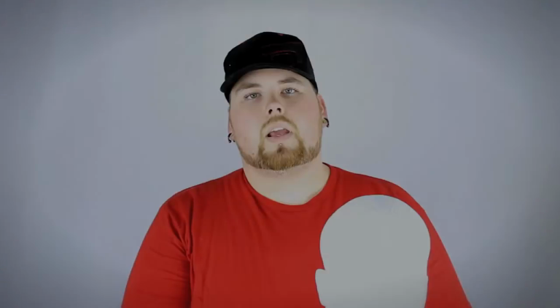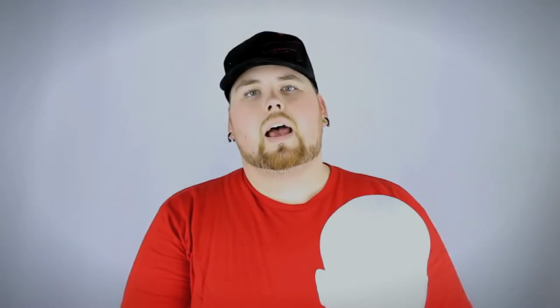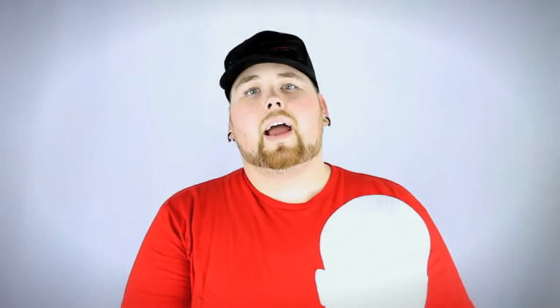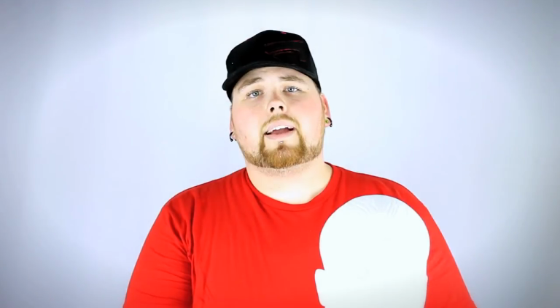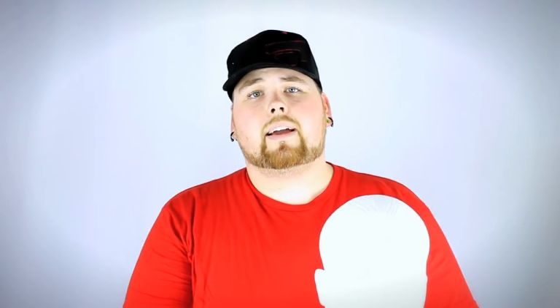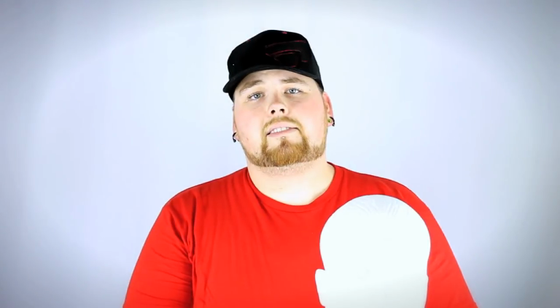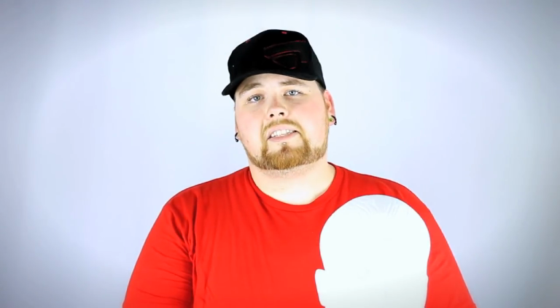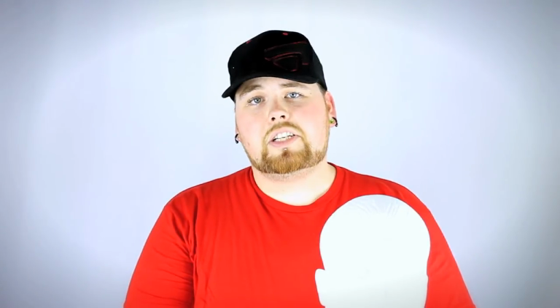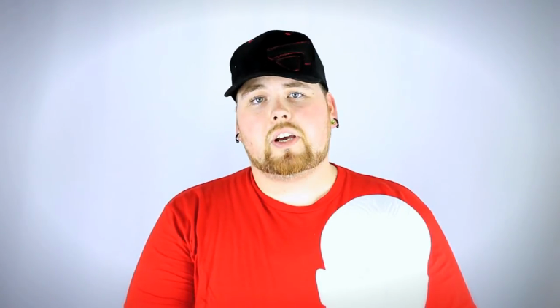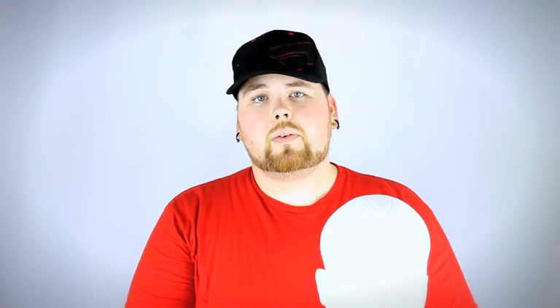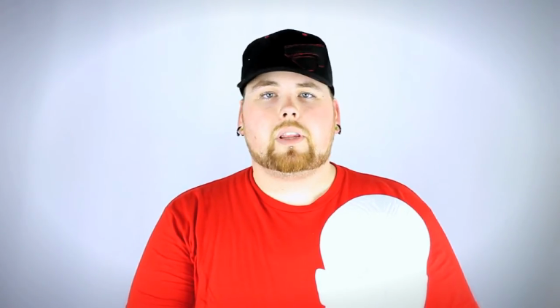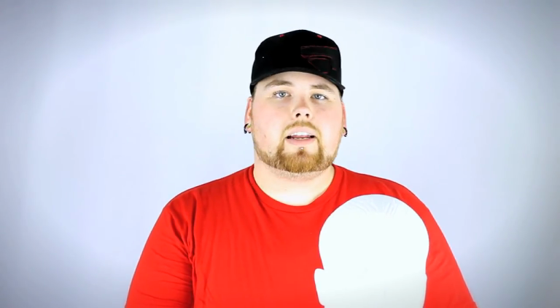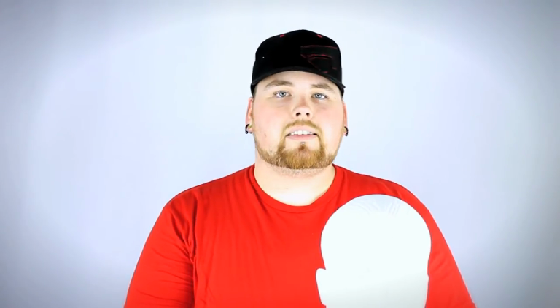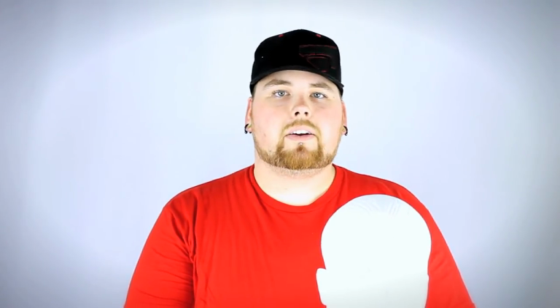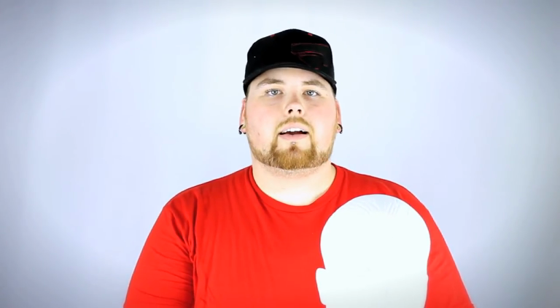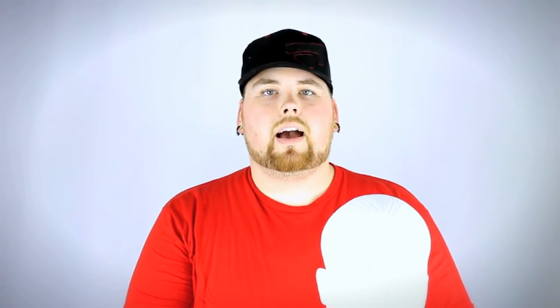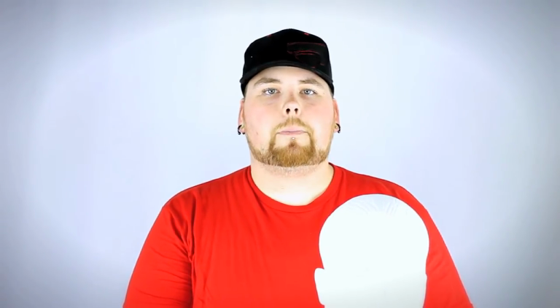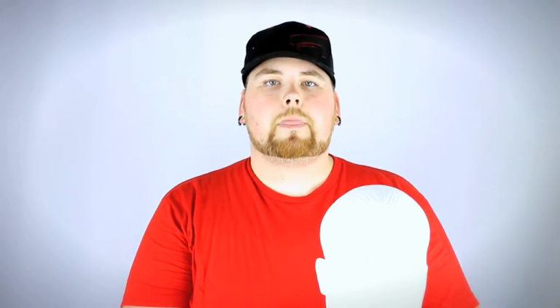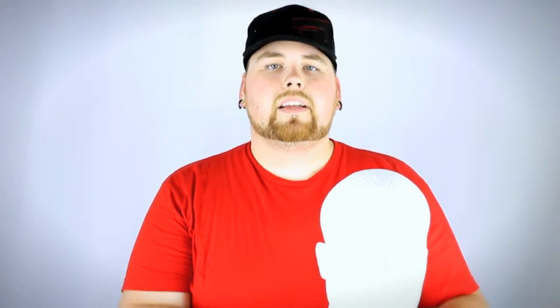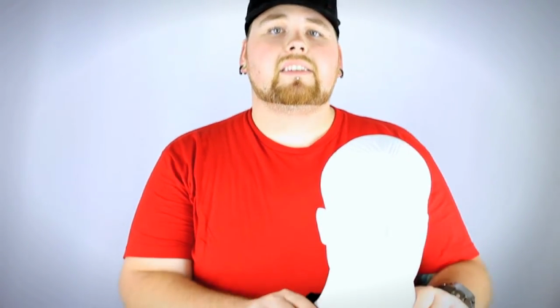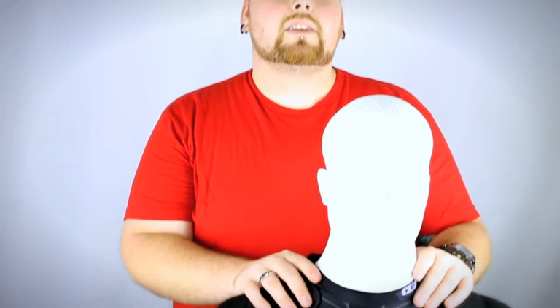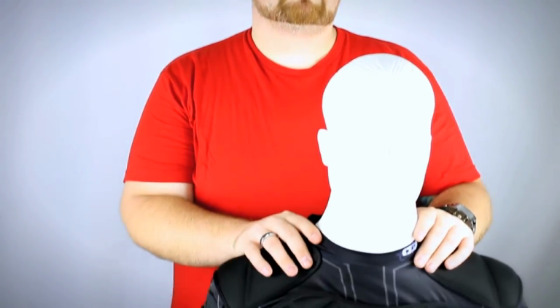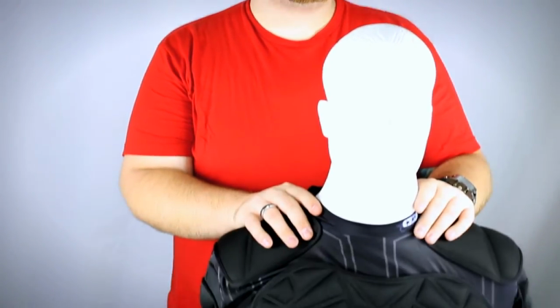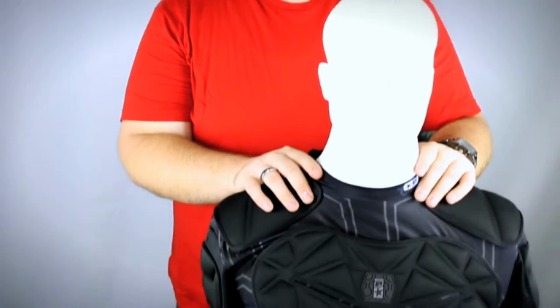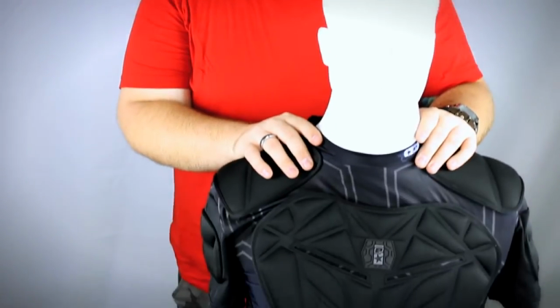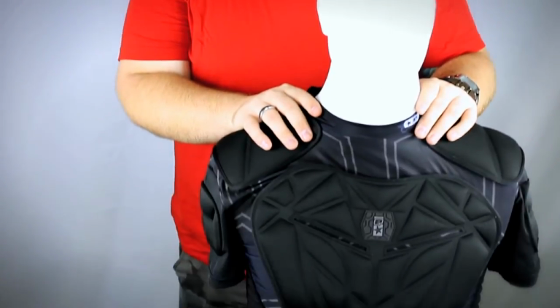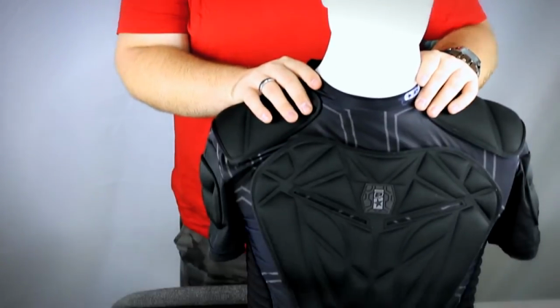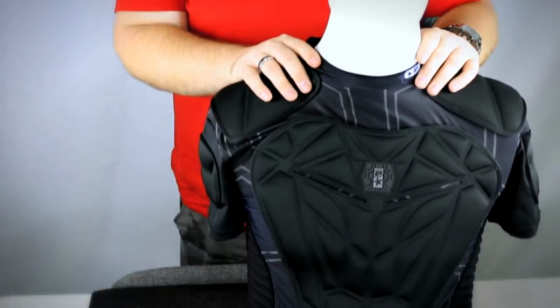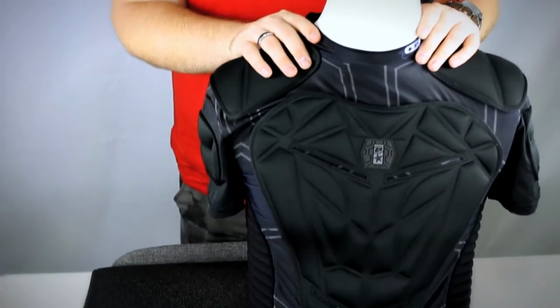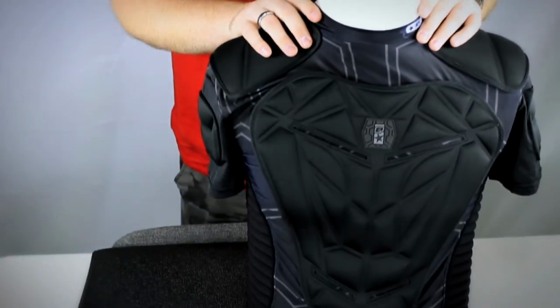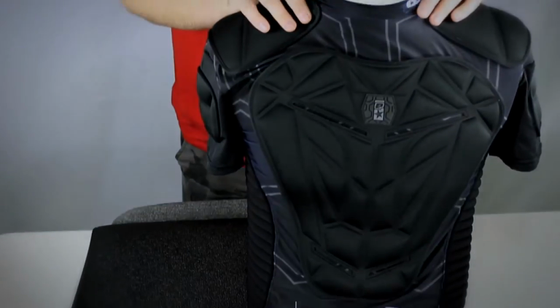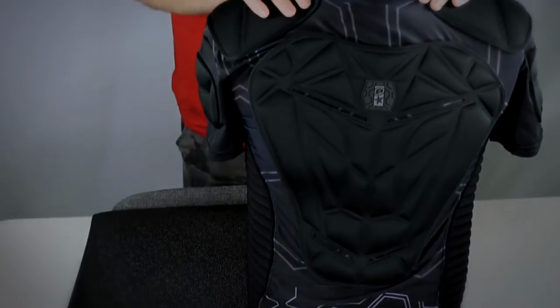Hey guys, it's DJ with ANSGear.com and this is the Planet Eclipse Overload Jersey.